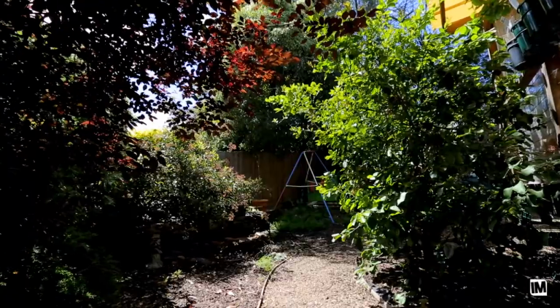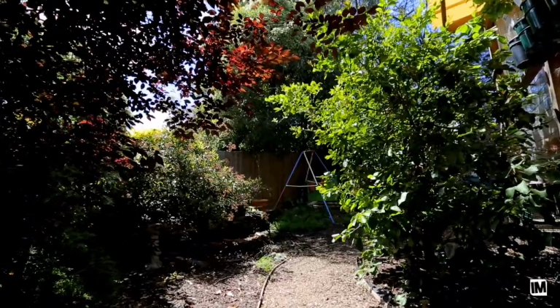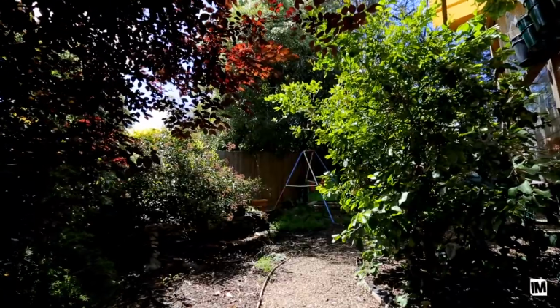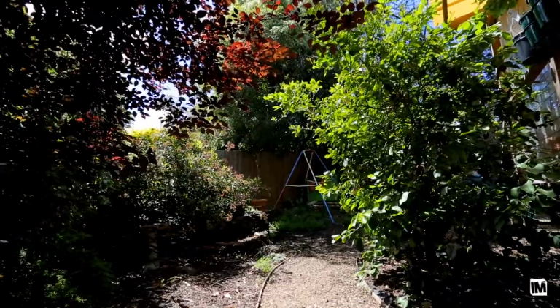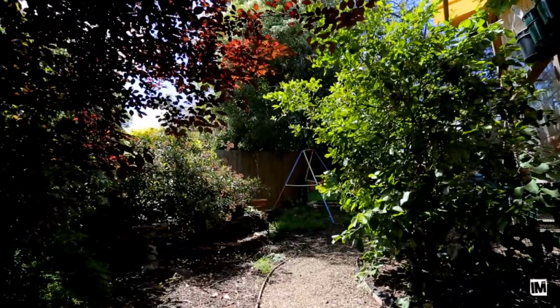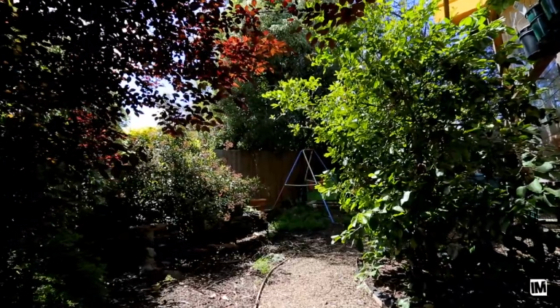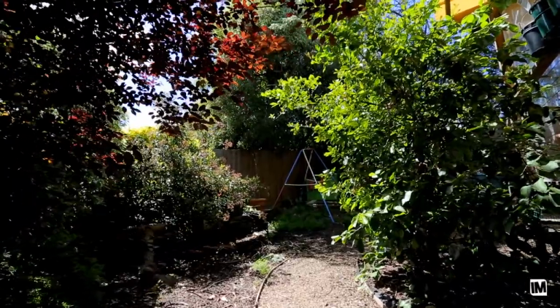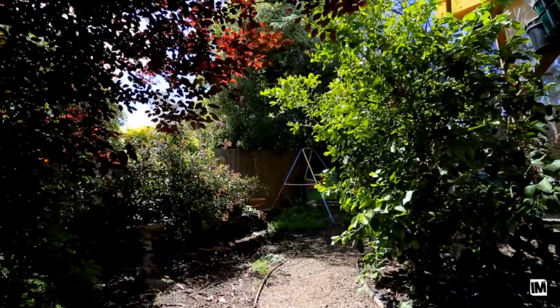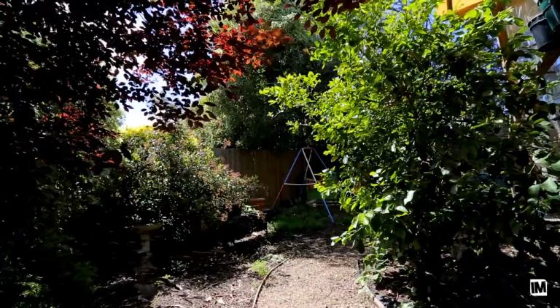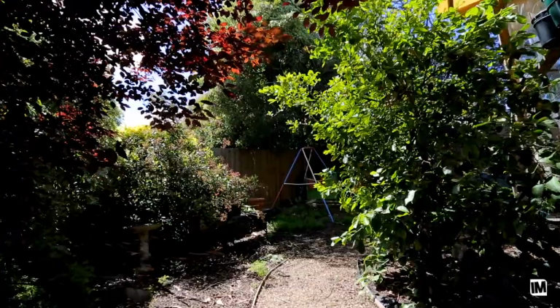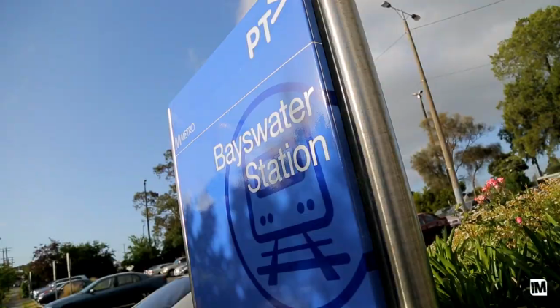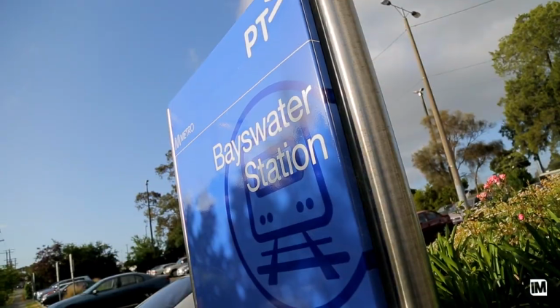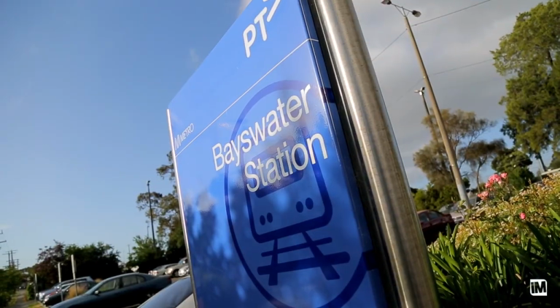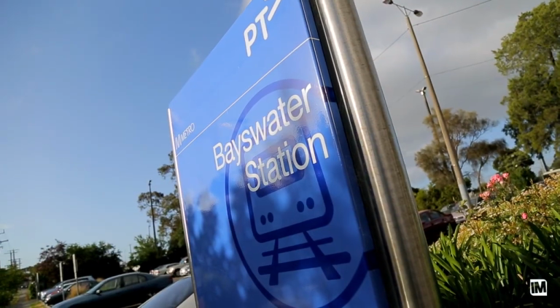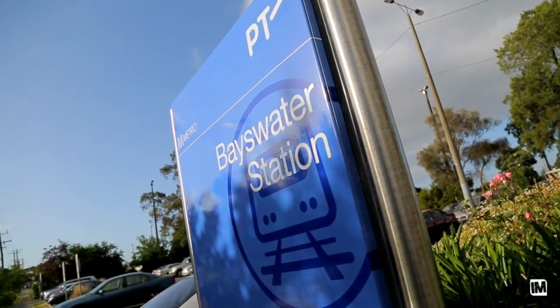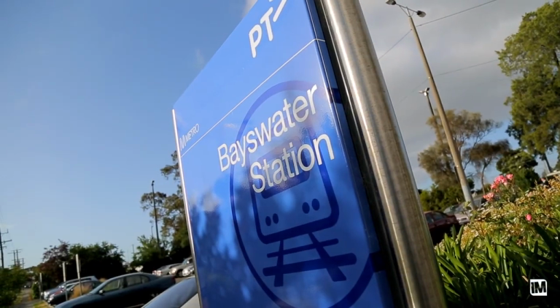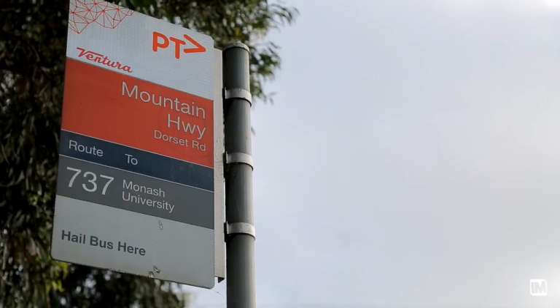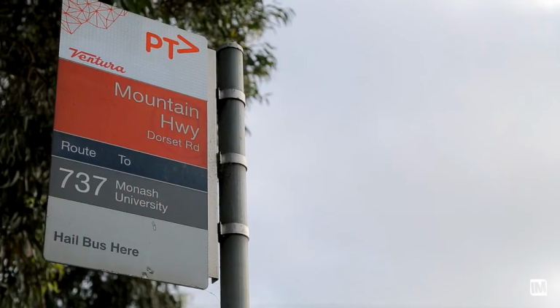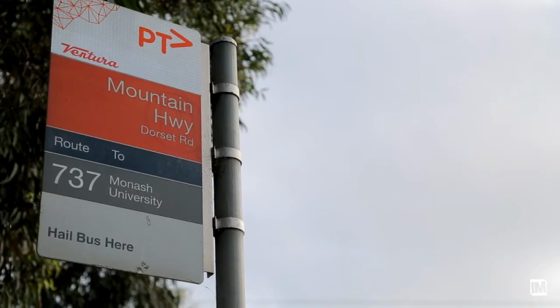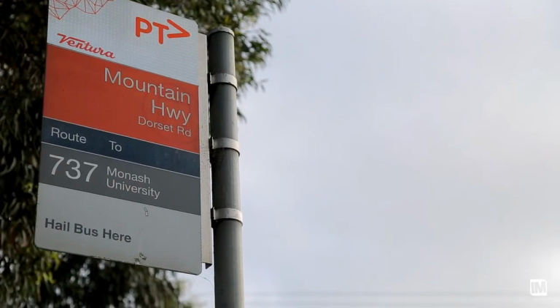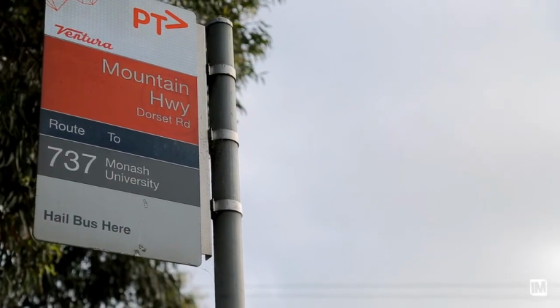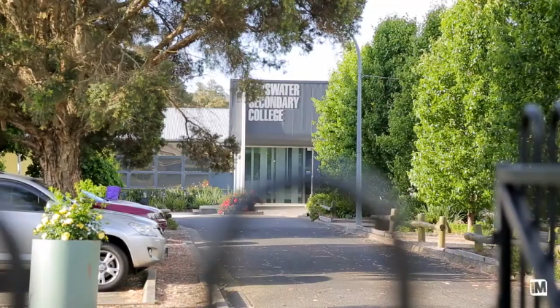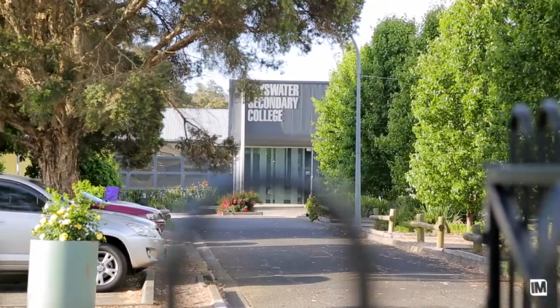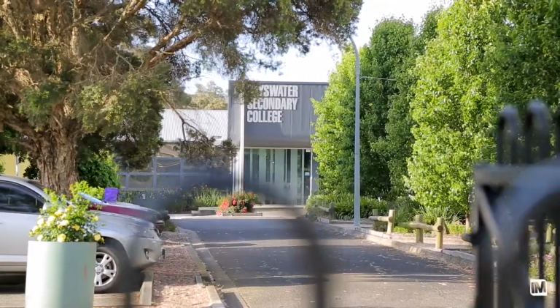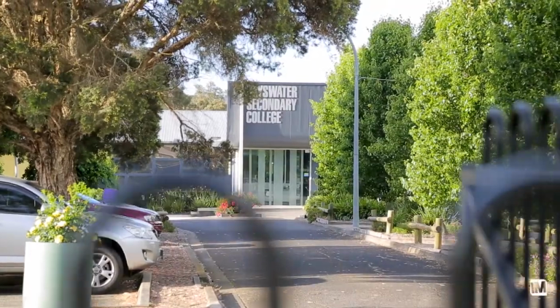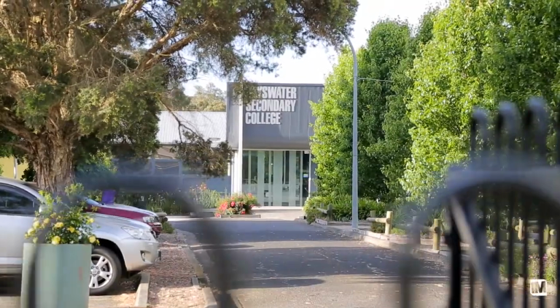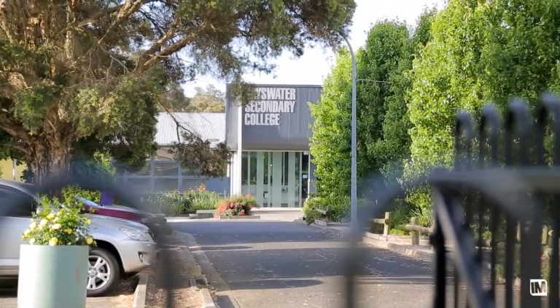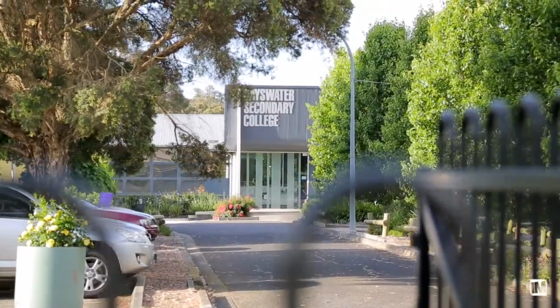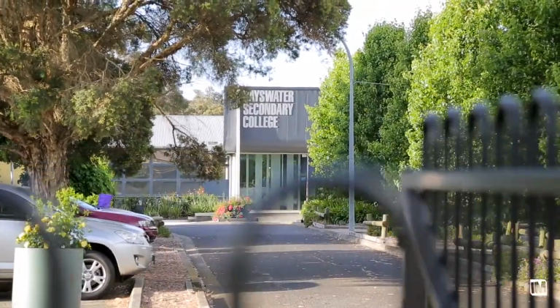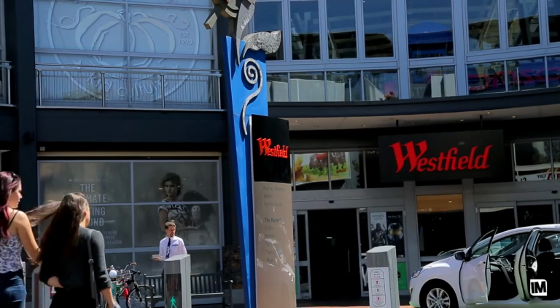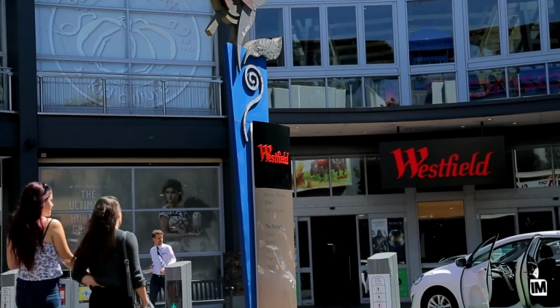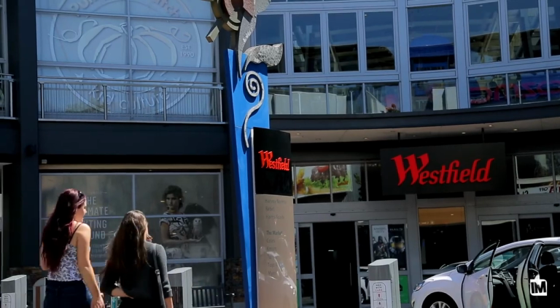Location is perfect here — you've got public transport very close by, you've got schools, and Knox Shopping Centre only five minutes away.